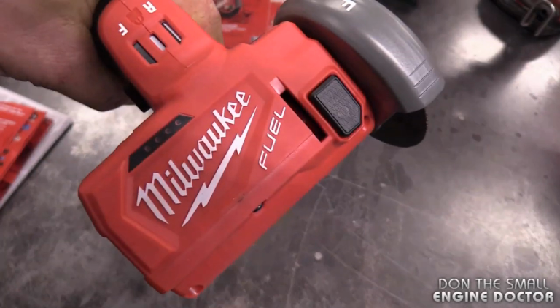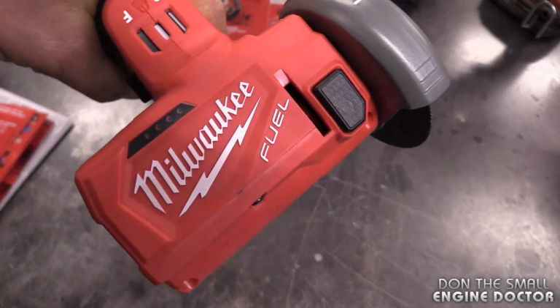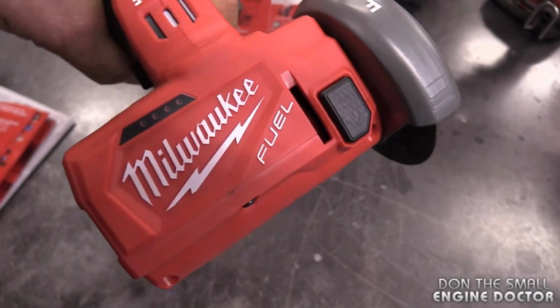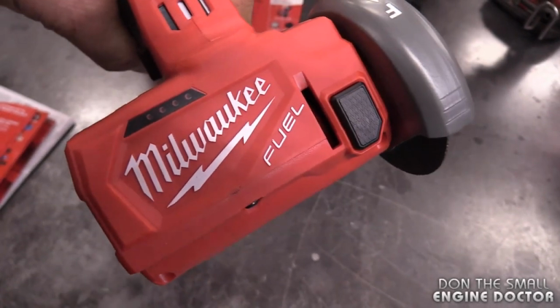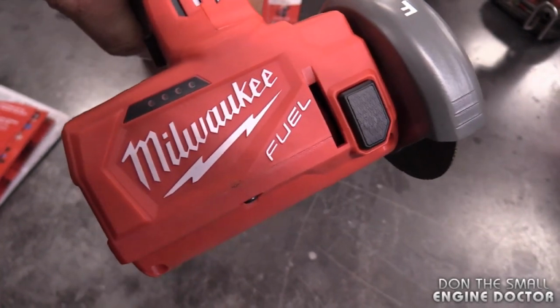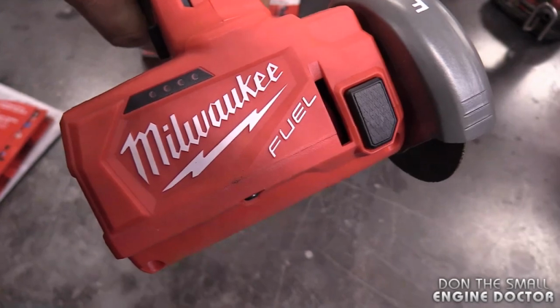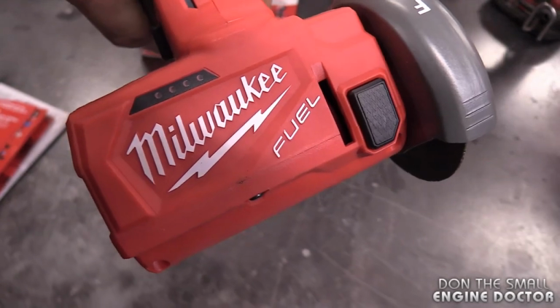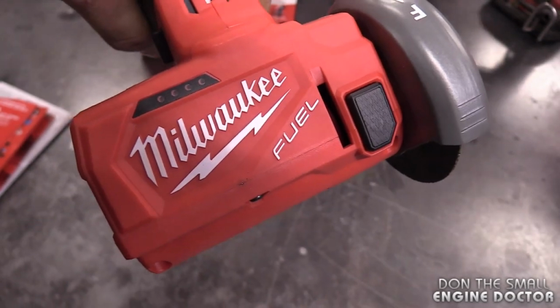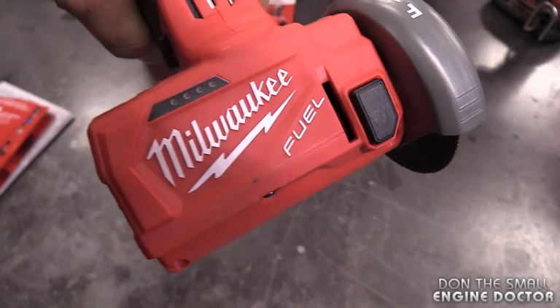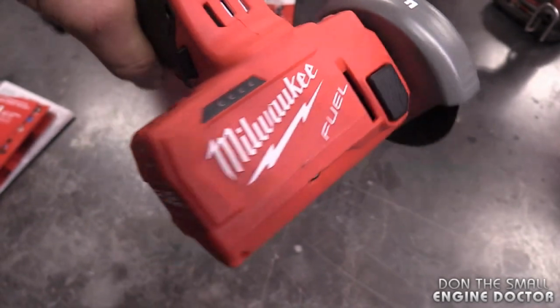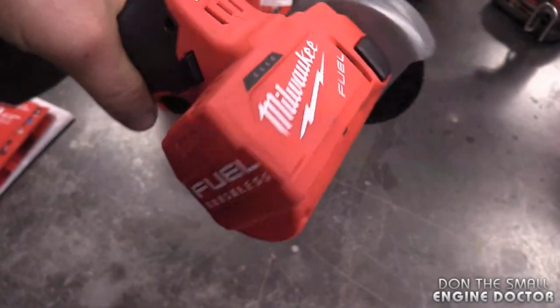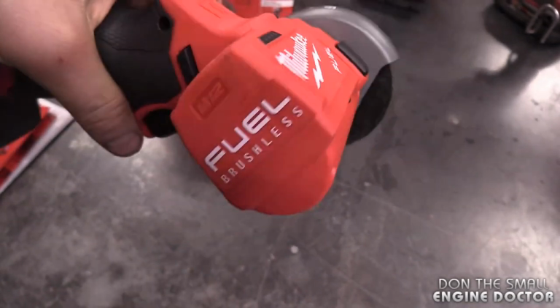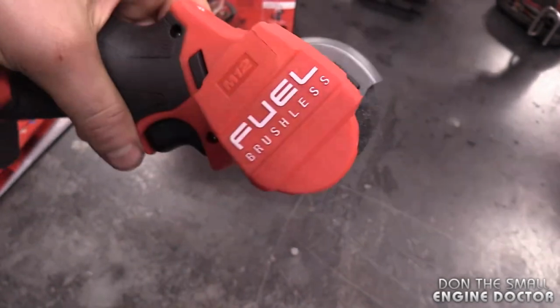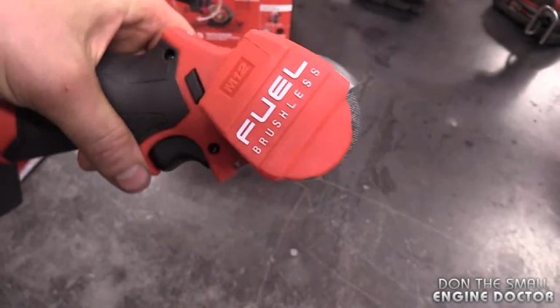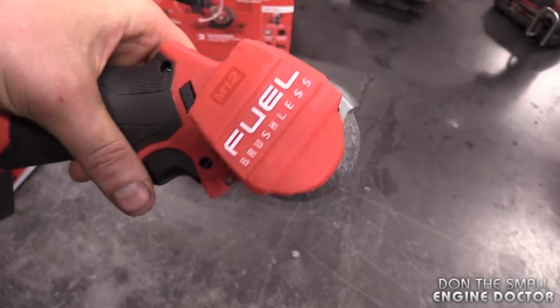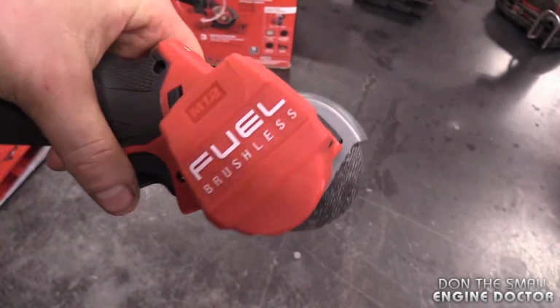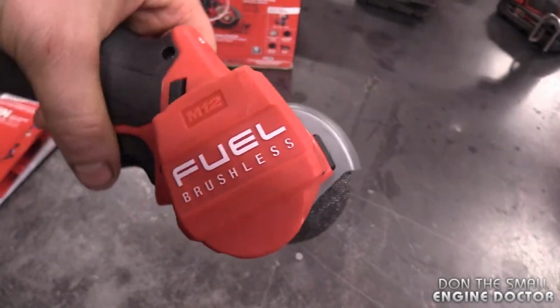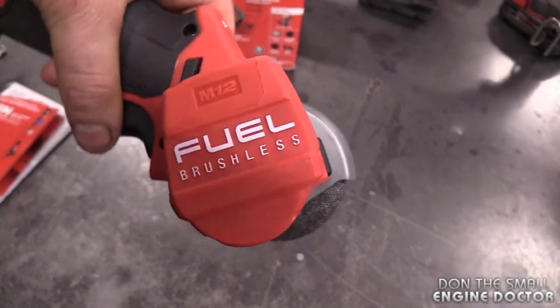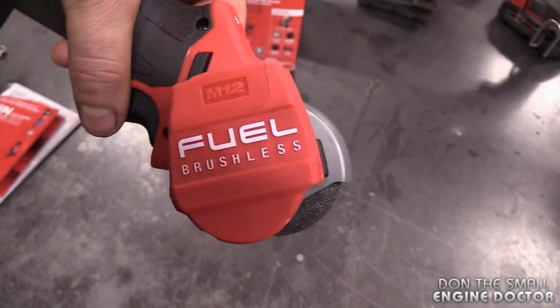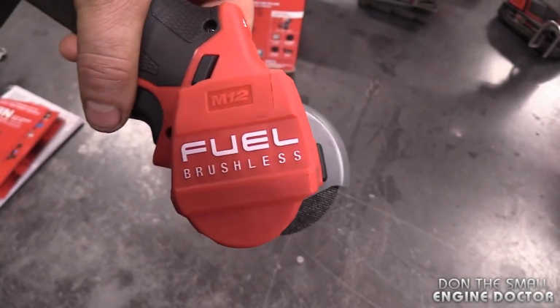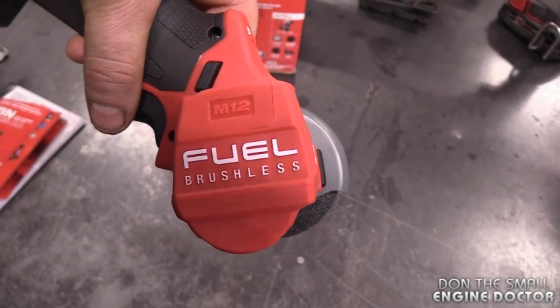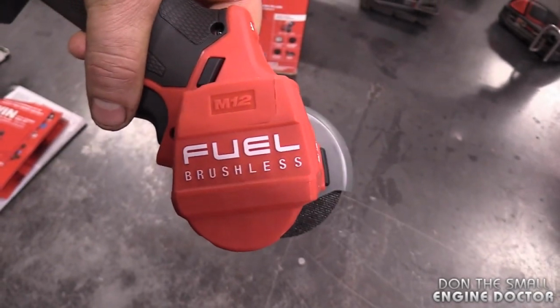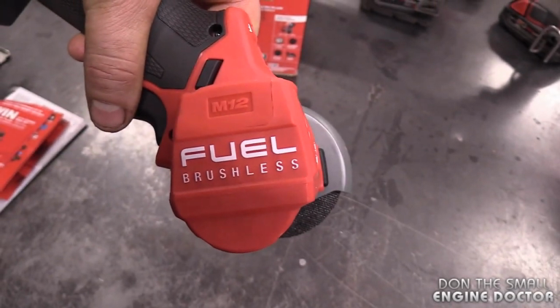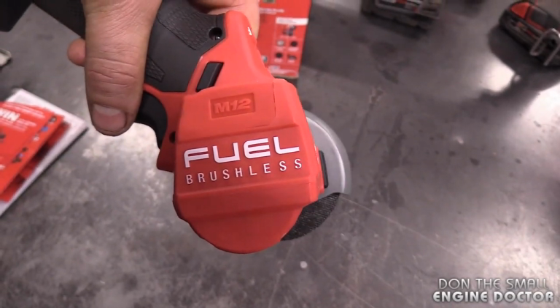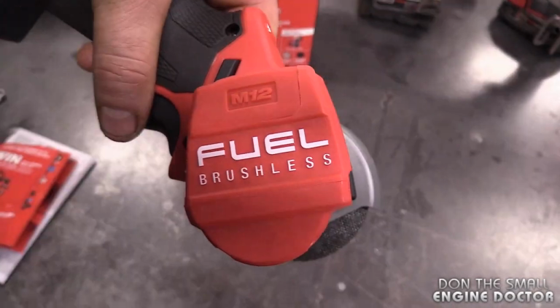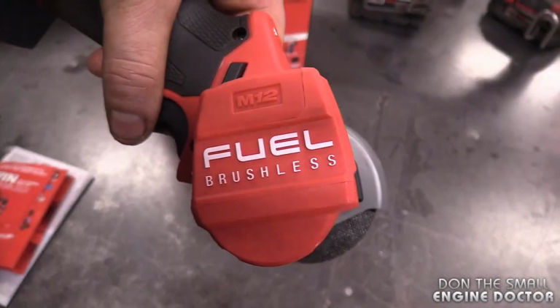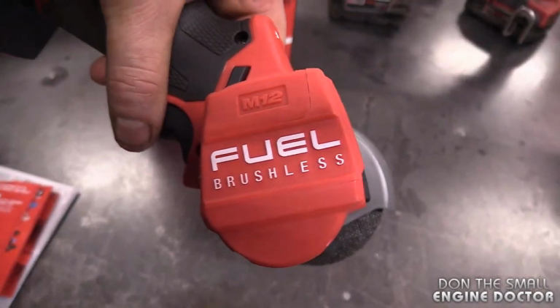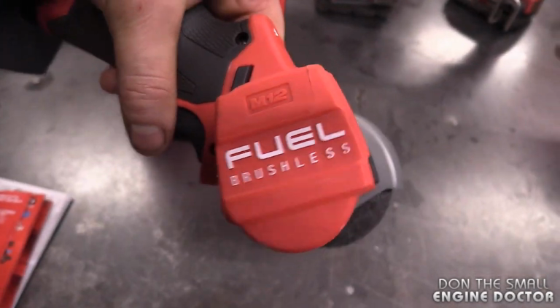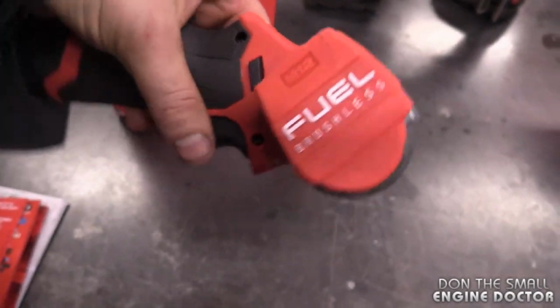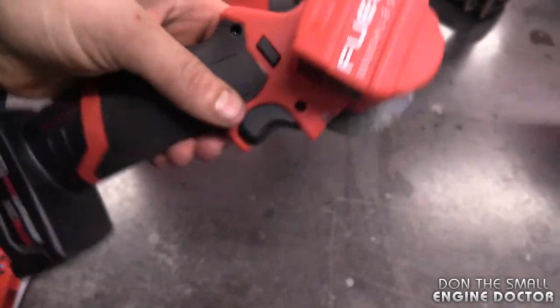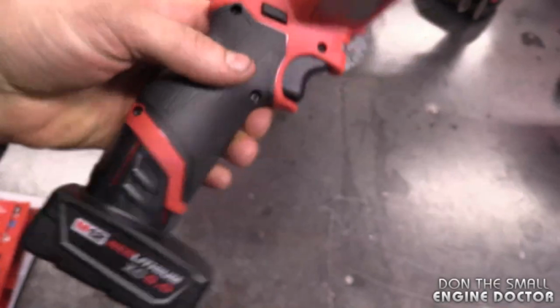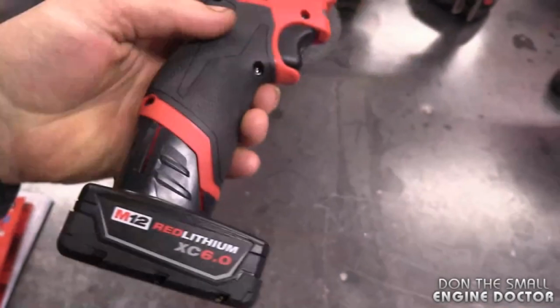The Milwaukee FUEL tools are the professional grade and they have a brushless motor, which uses a lot less battery.